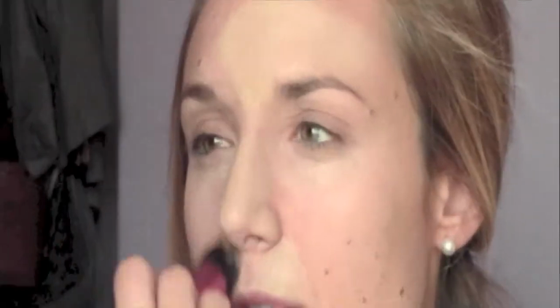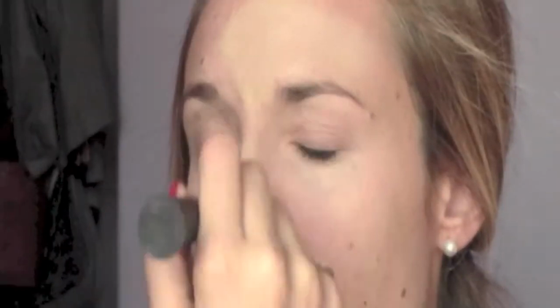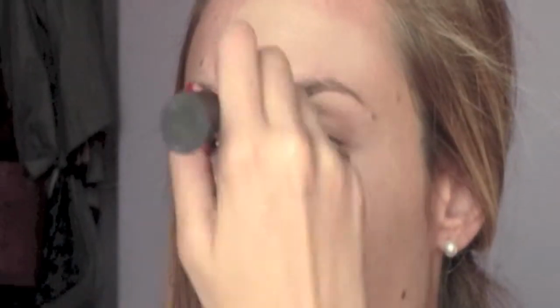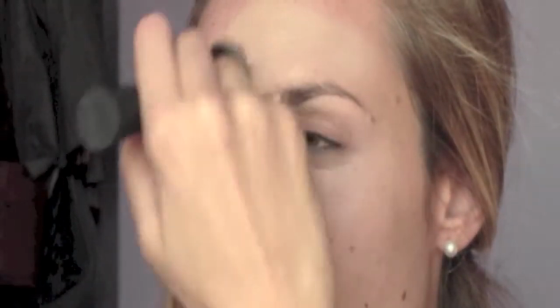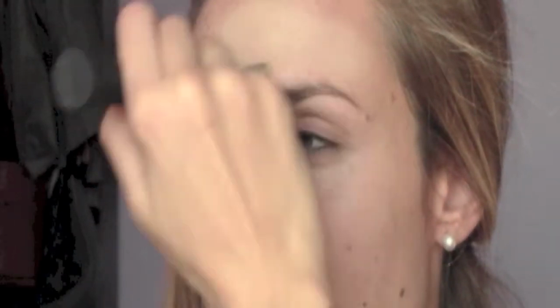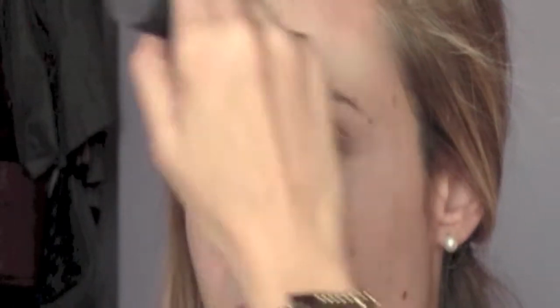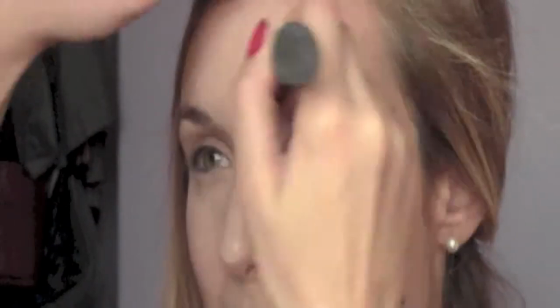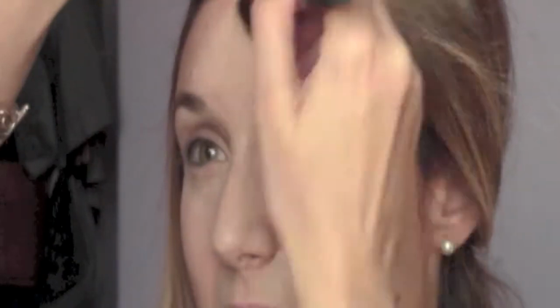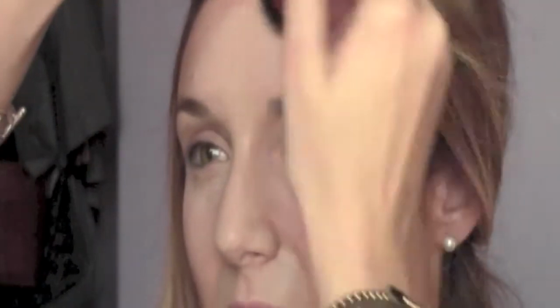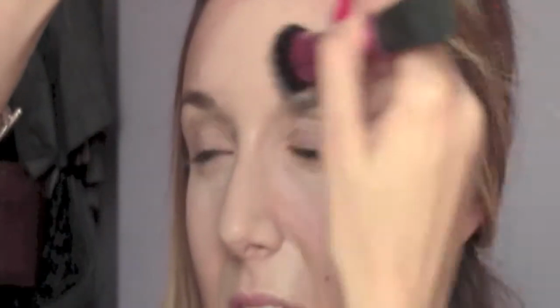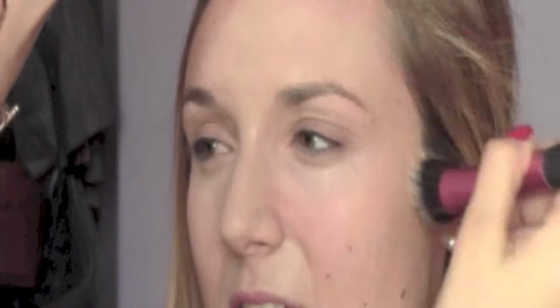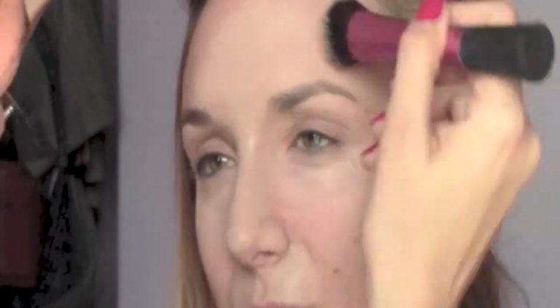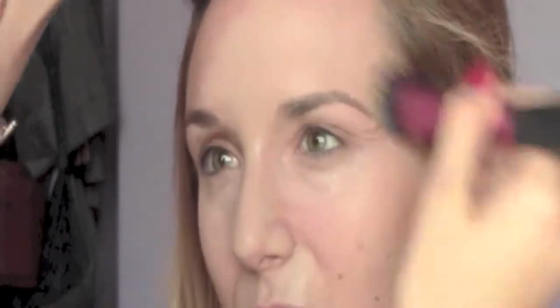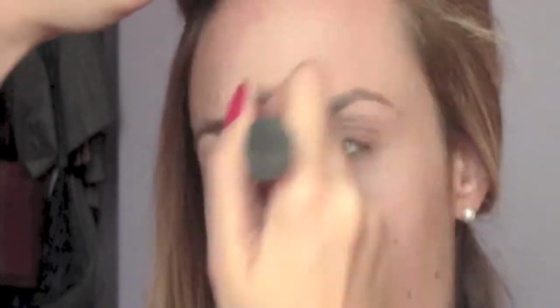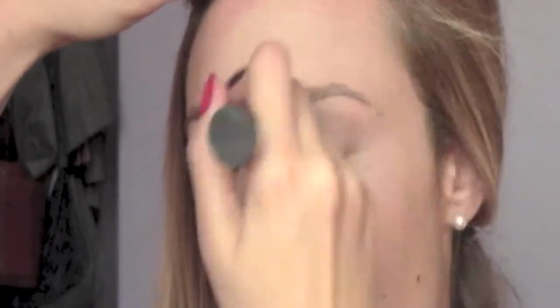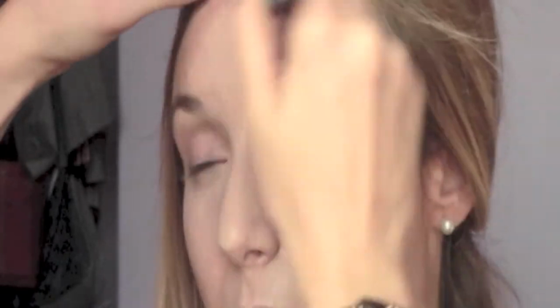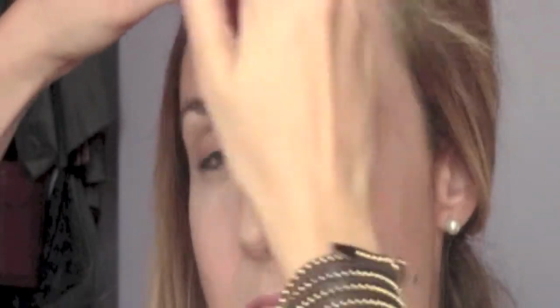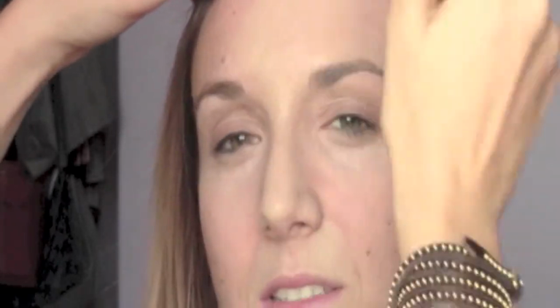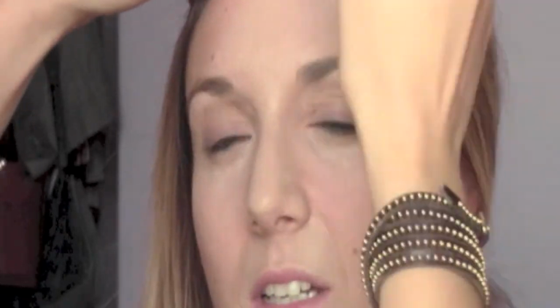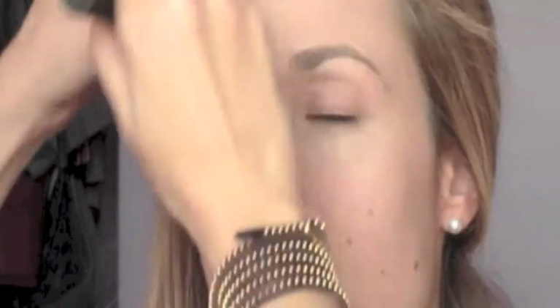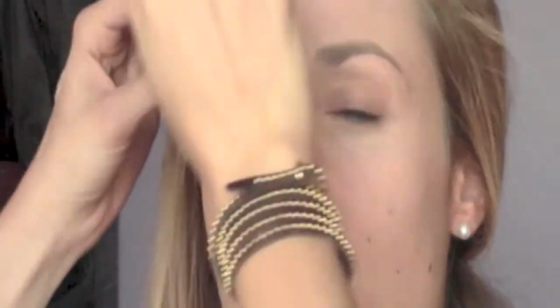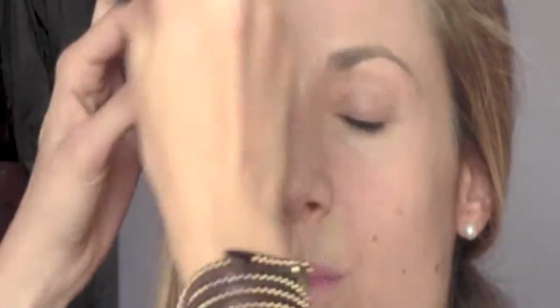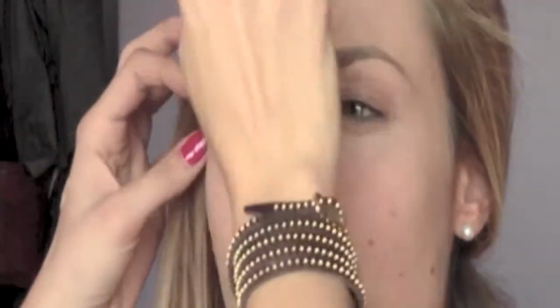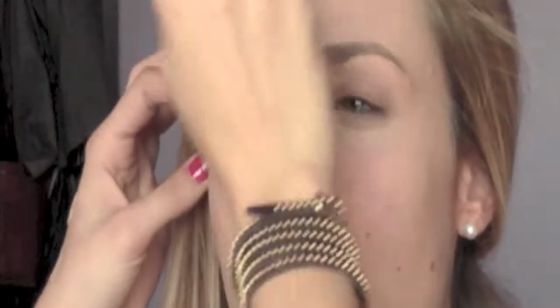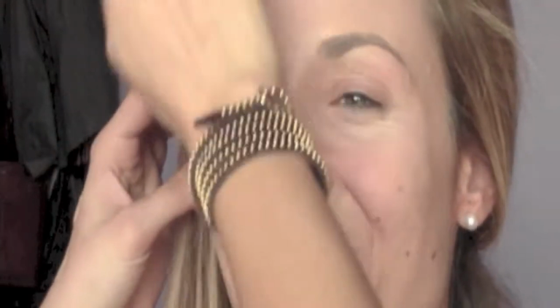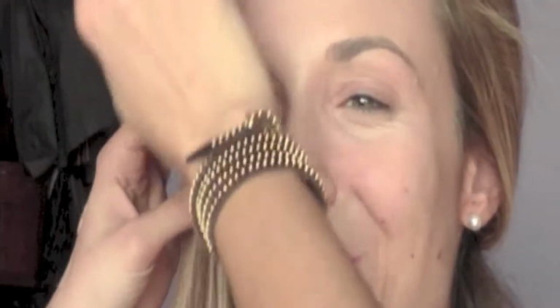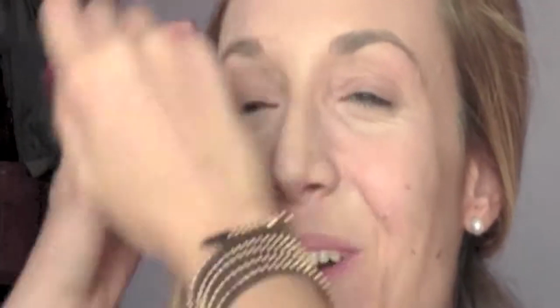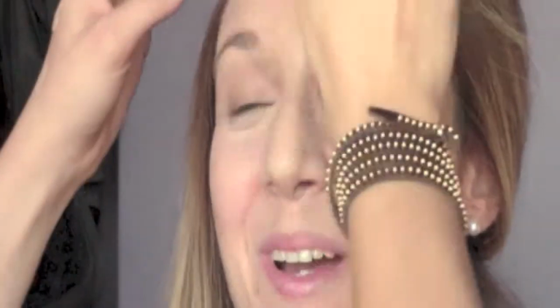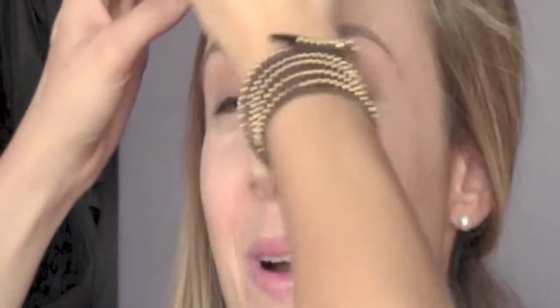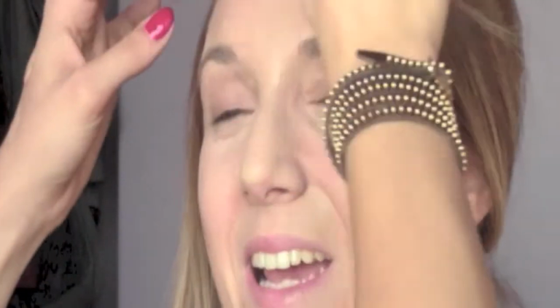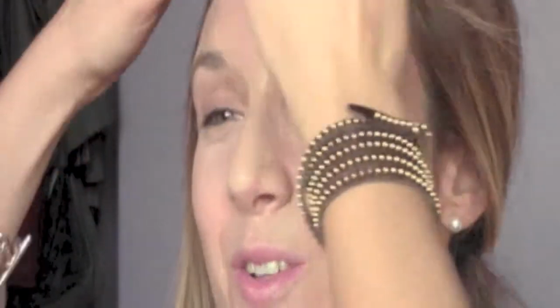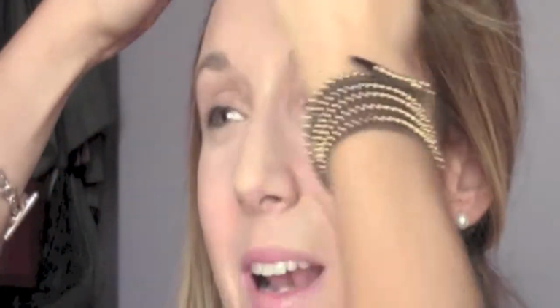As foundation I'm using a L'Oreal True Match in the shade Beige and I'm applying it with the Real Techniques stippling brush.